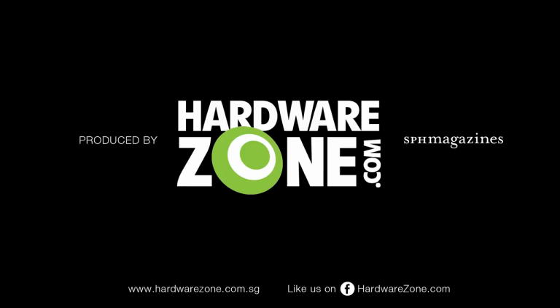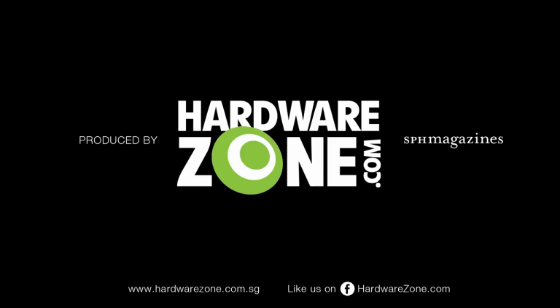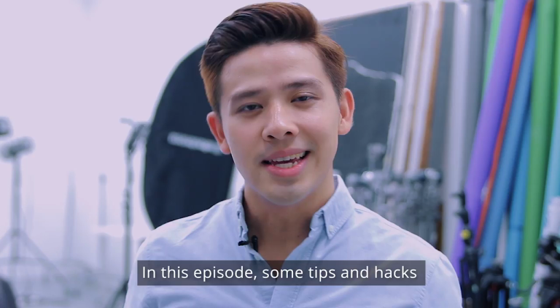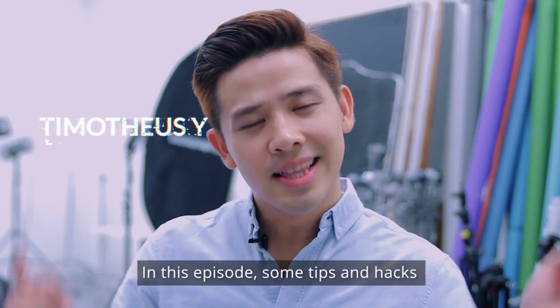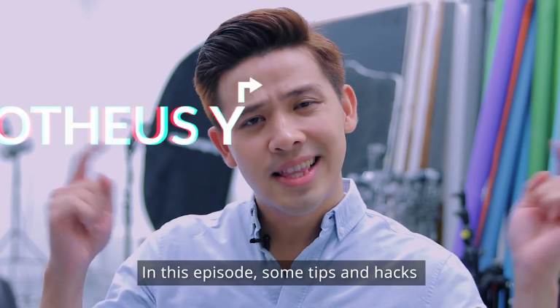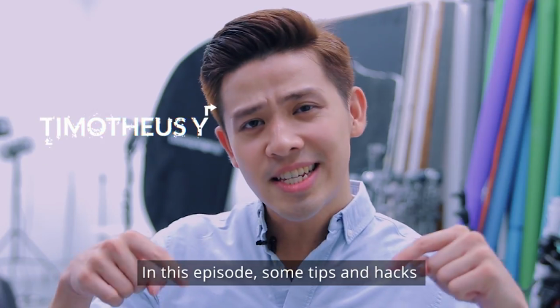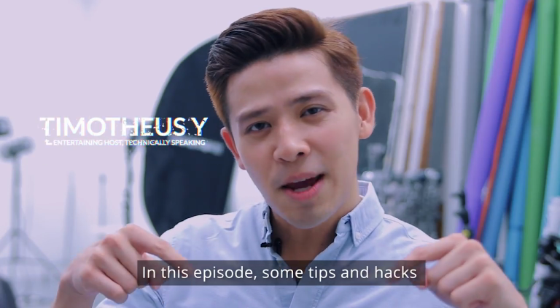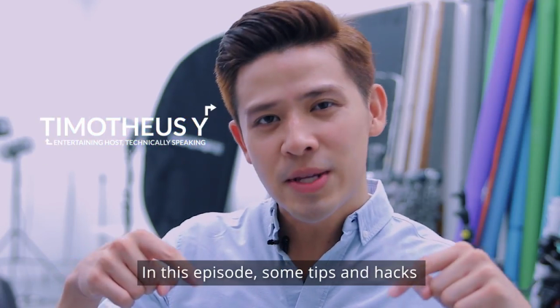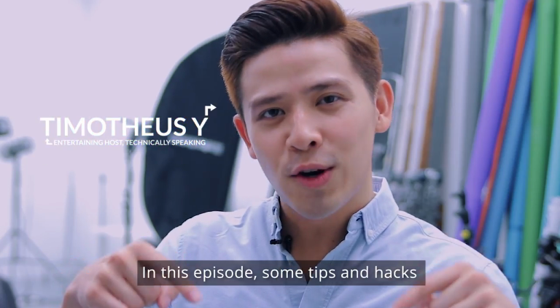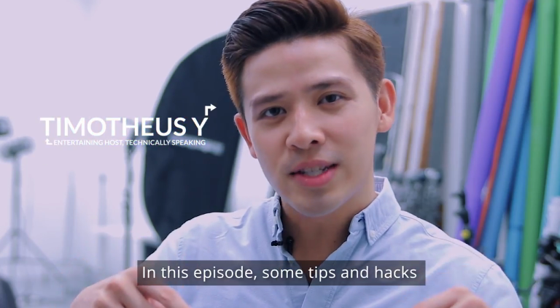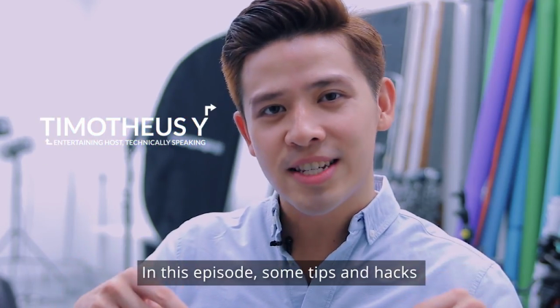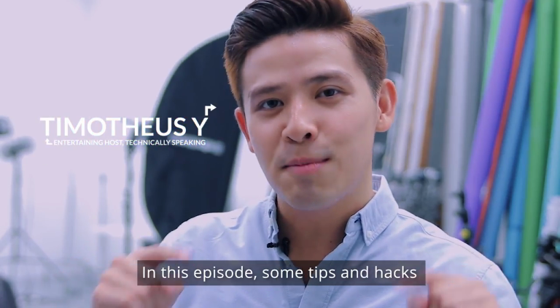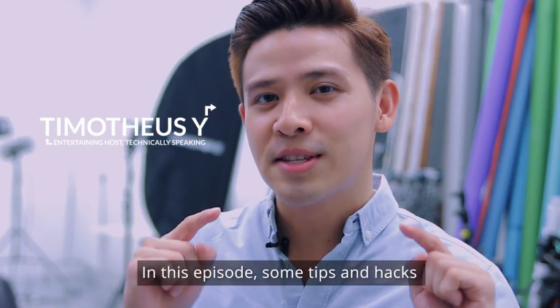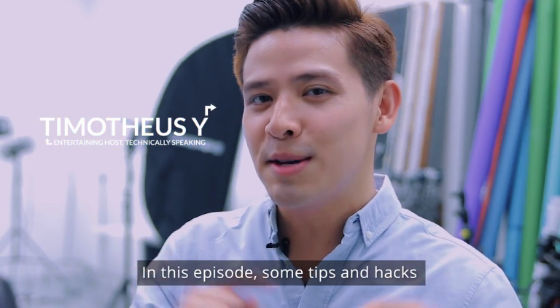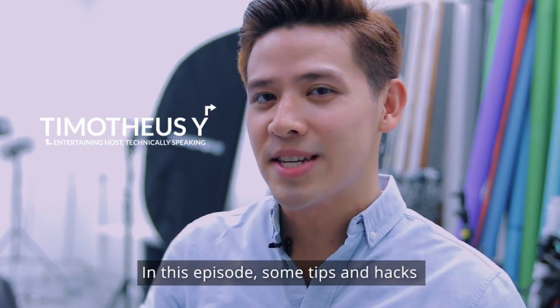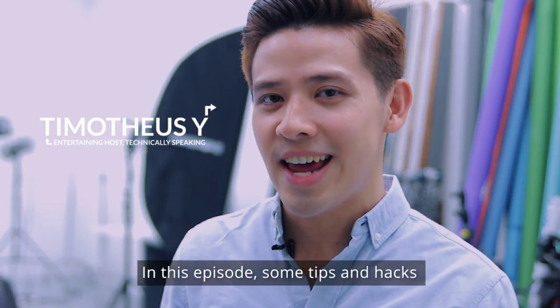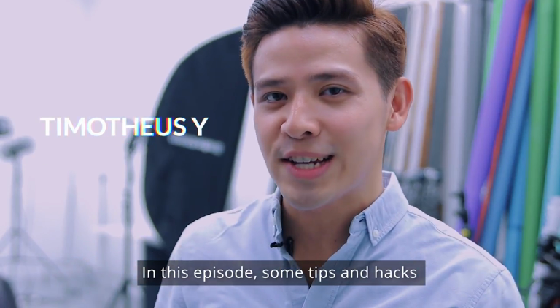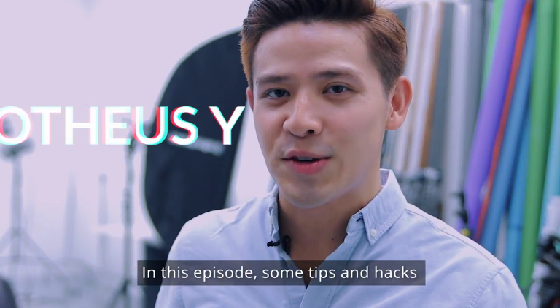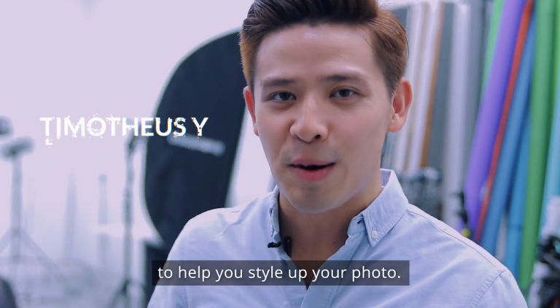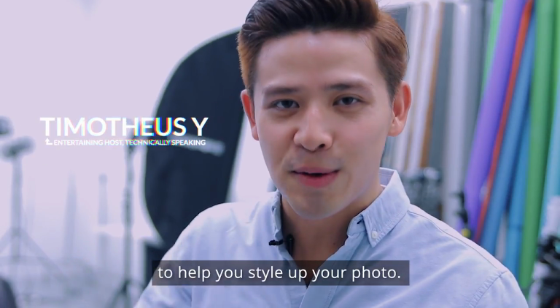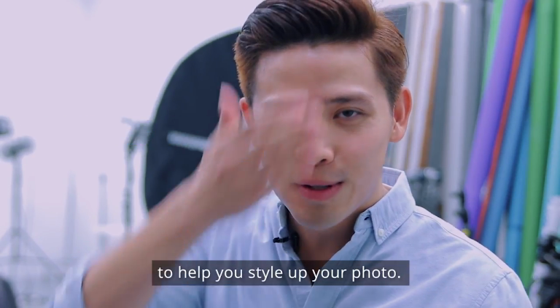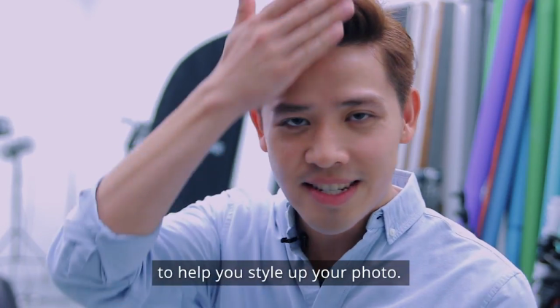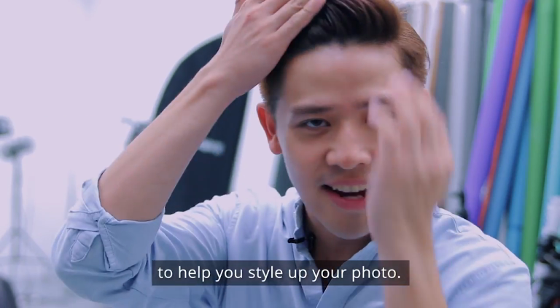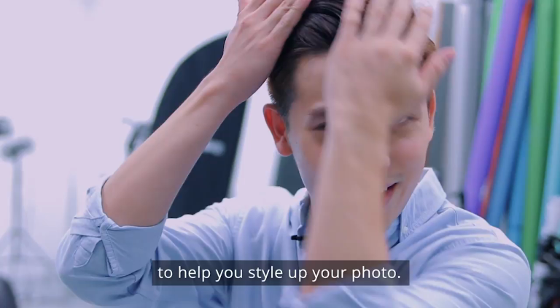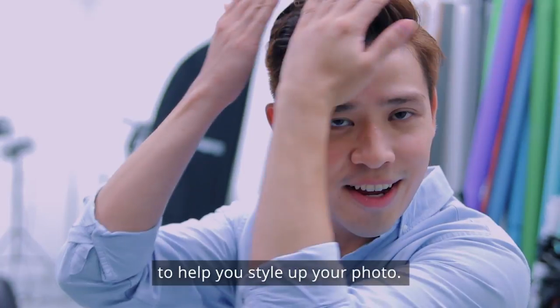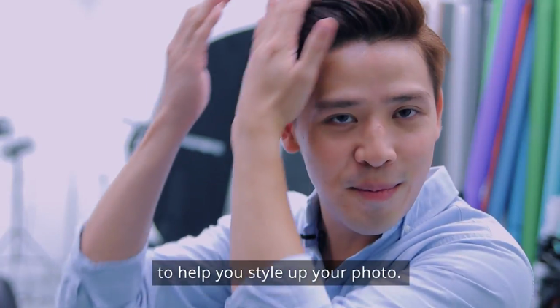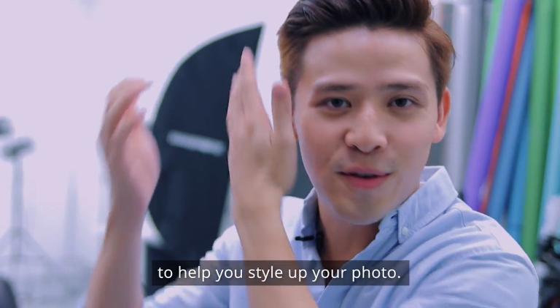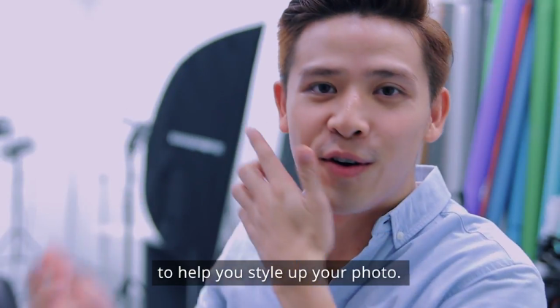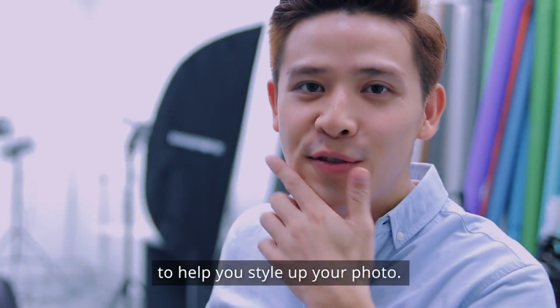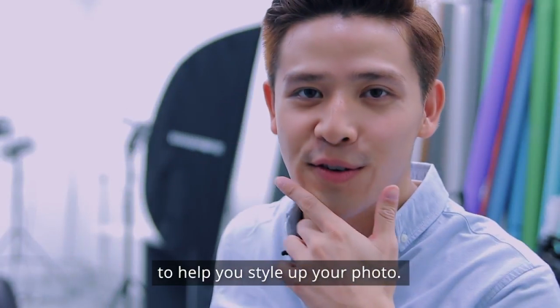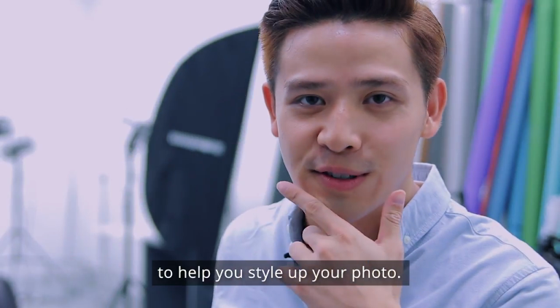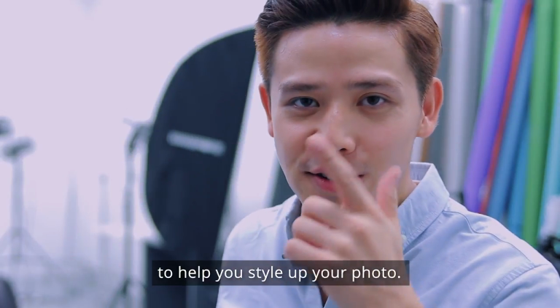In this episode, some tips and hacks to help you style up your photo.